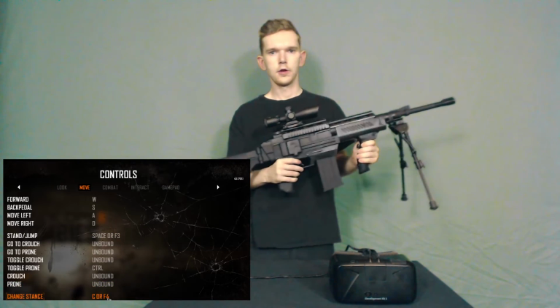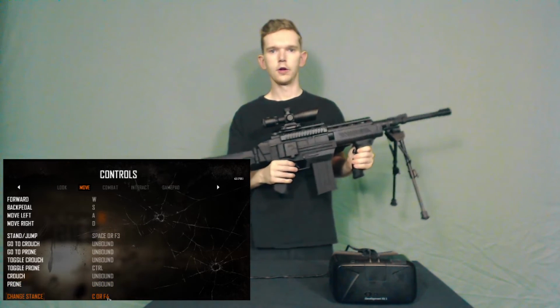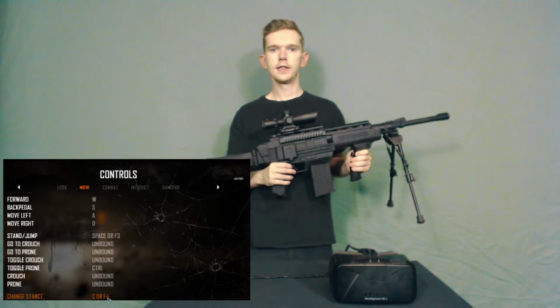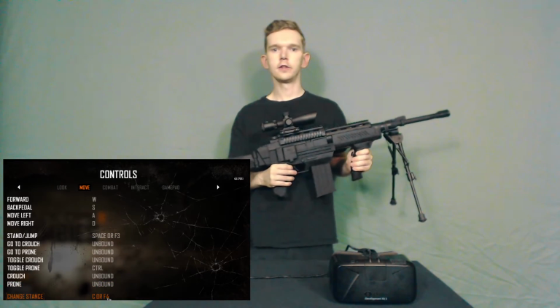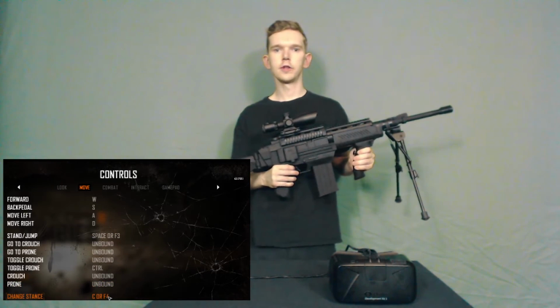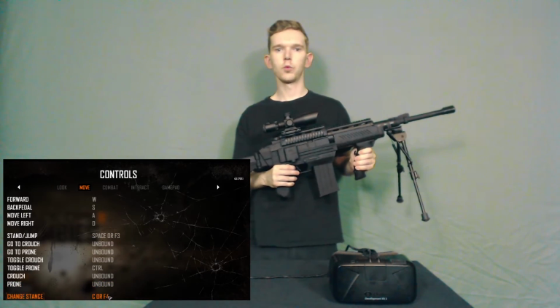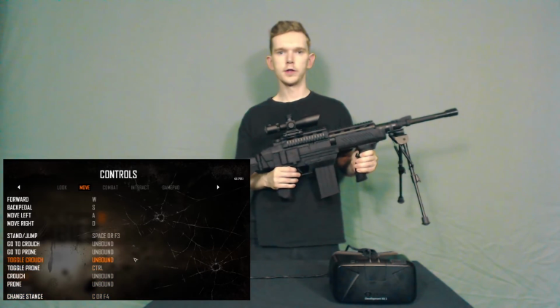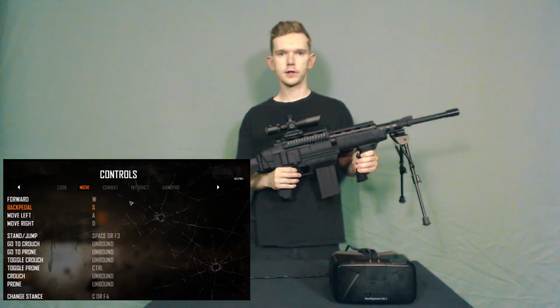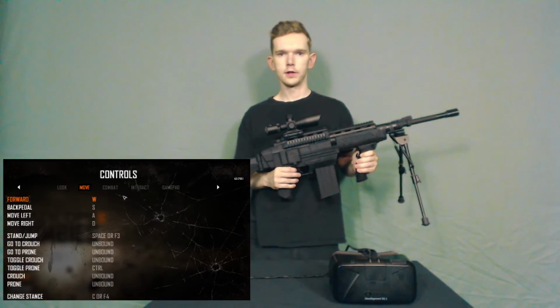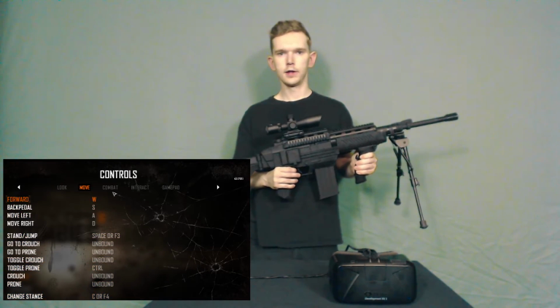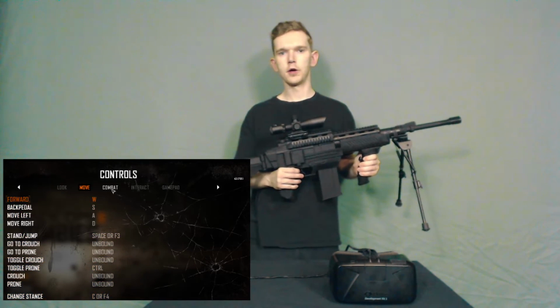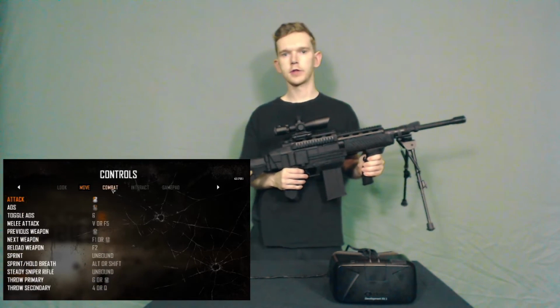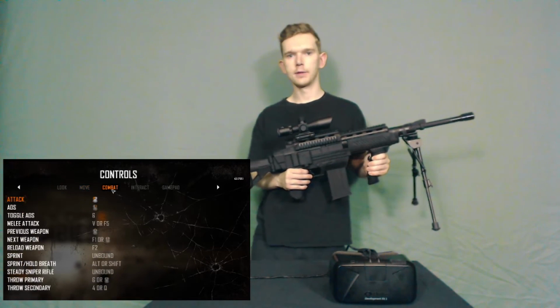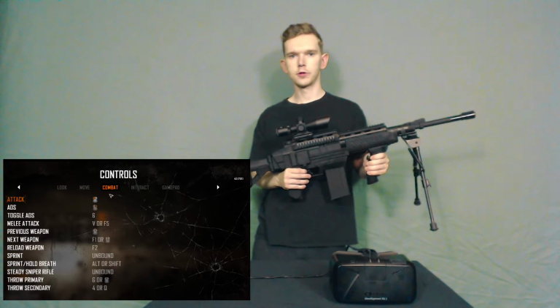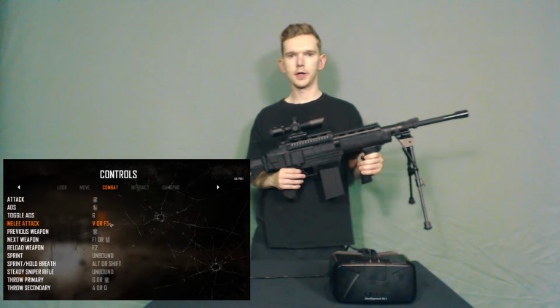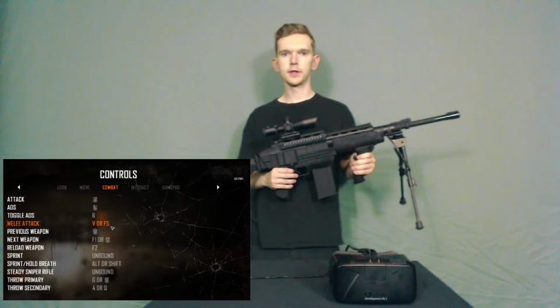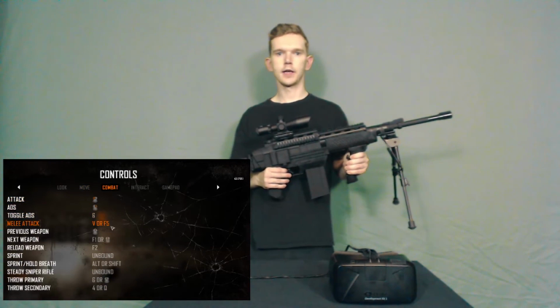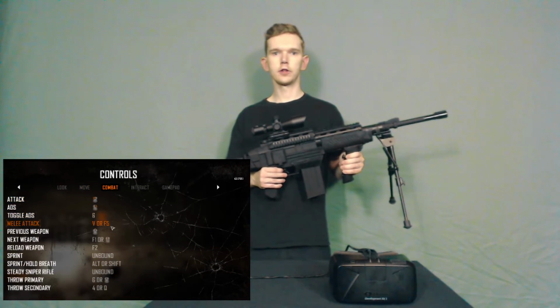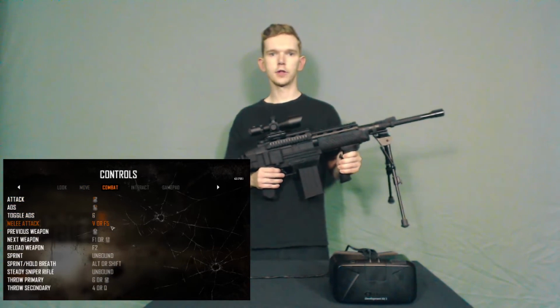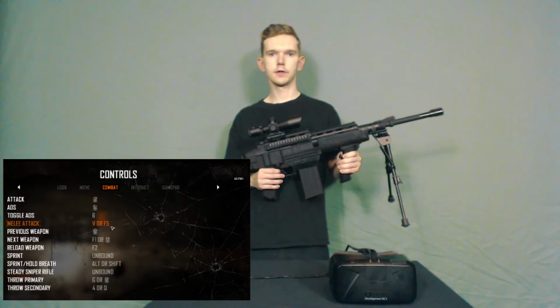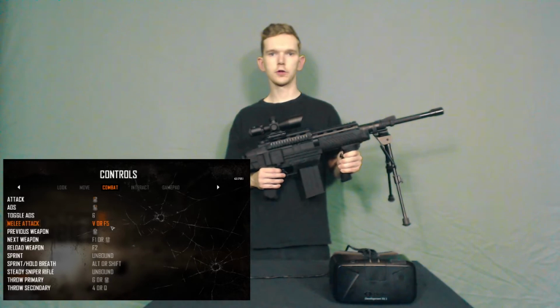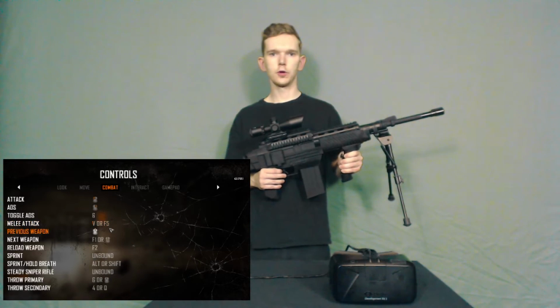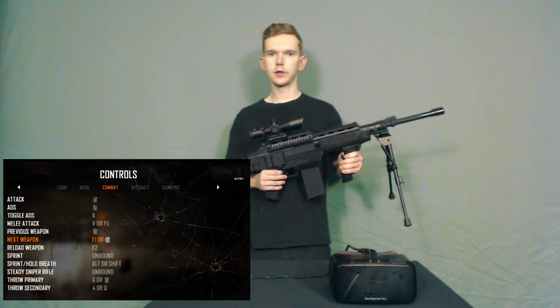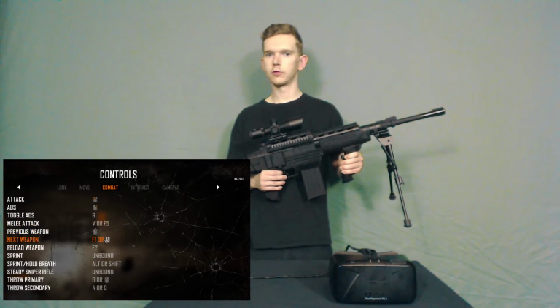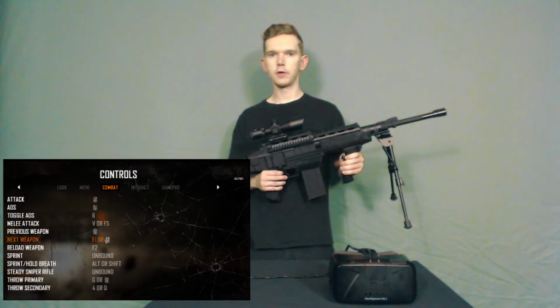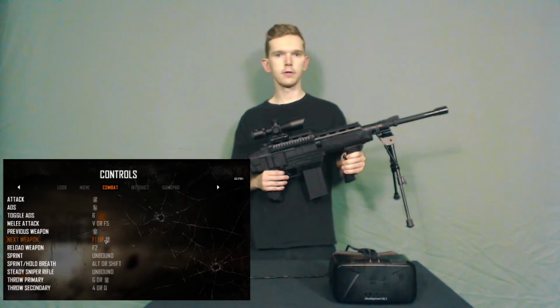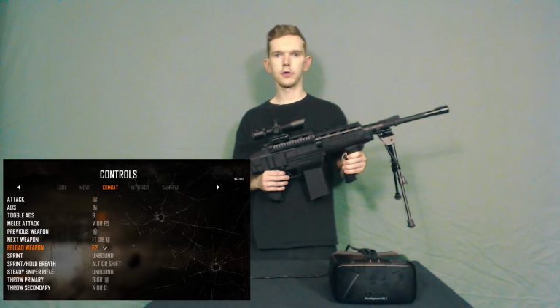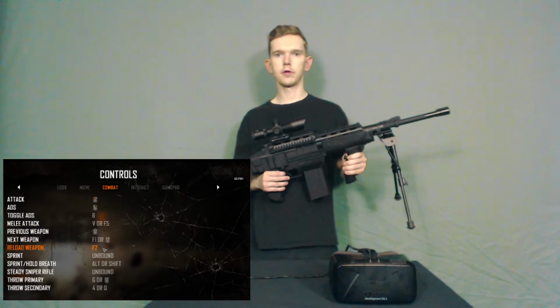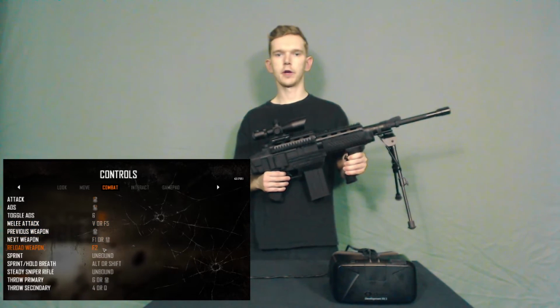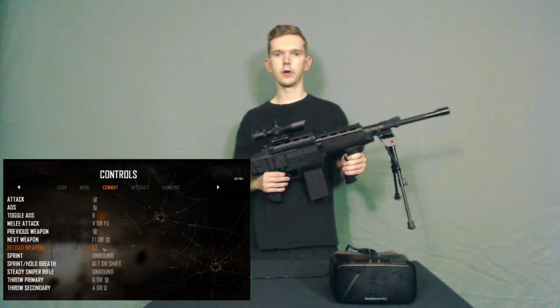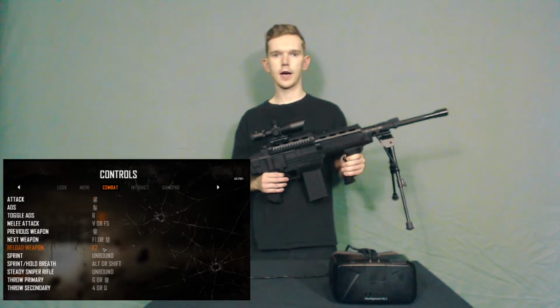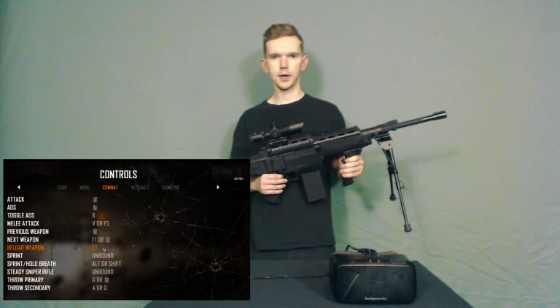You'll only need to do this once, and in most games, you'll be able to set two sets of controls so this won't interfere with your regular gaming.